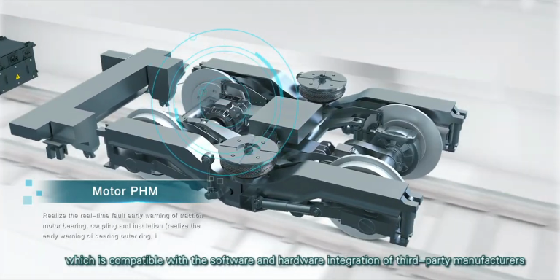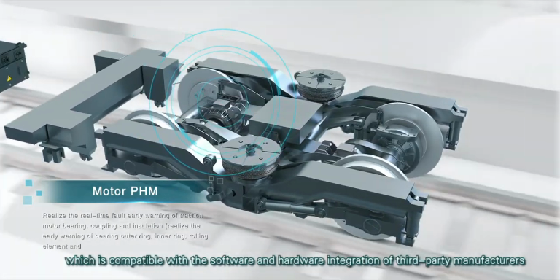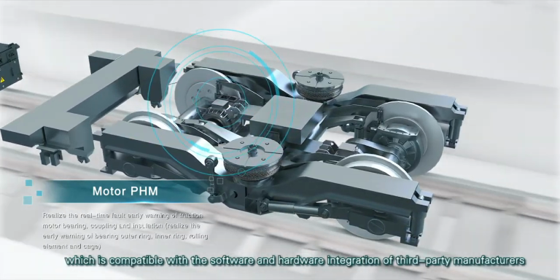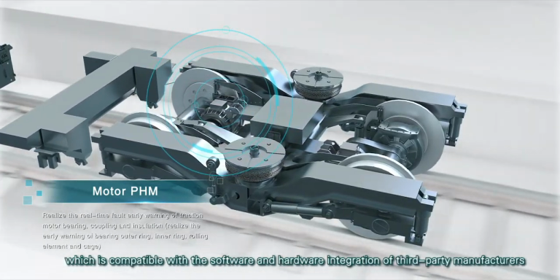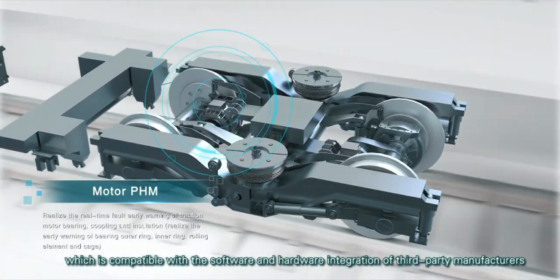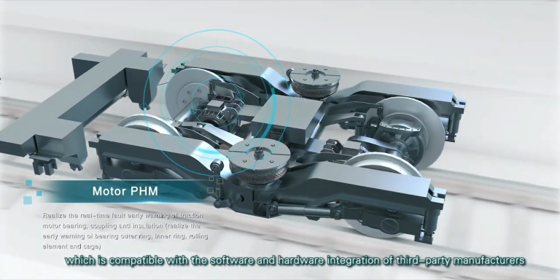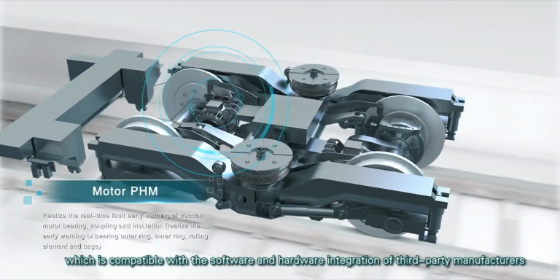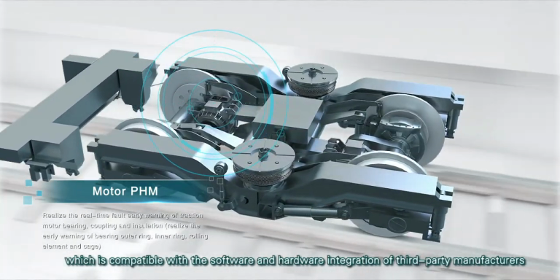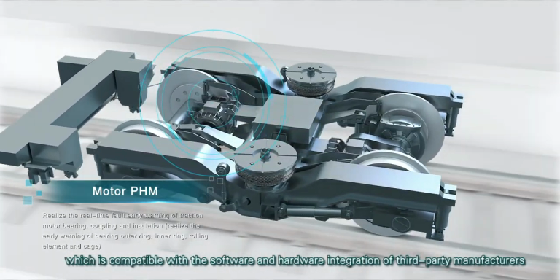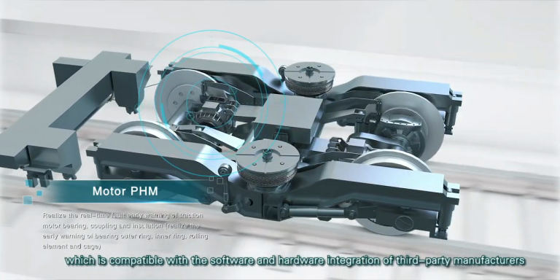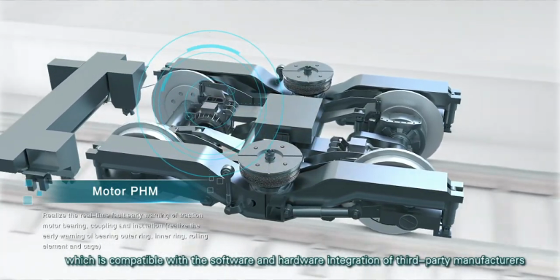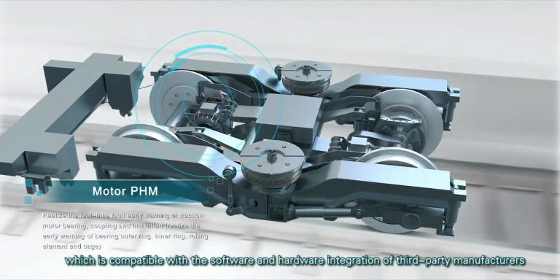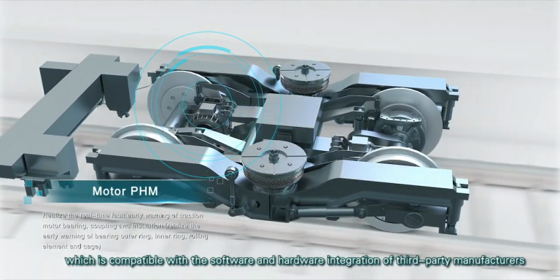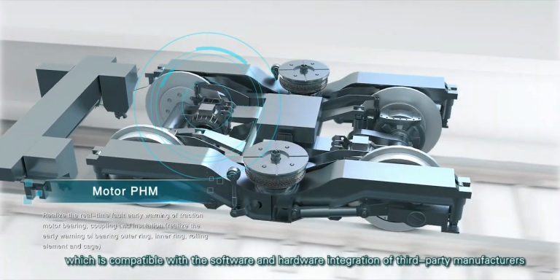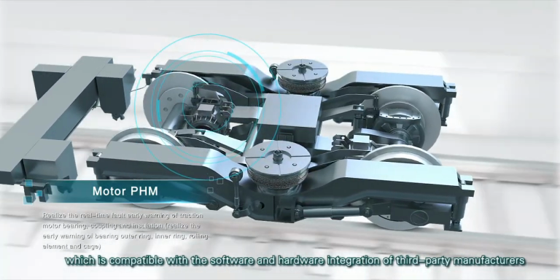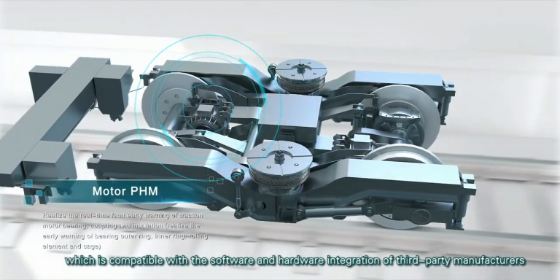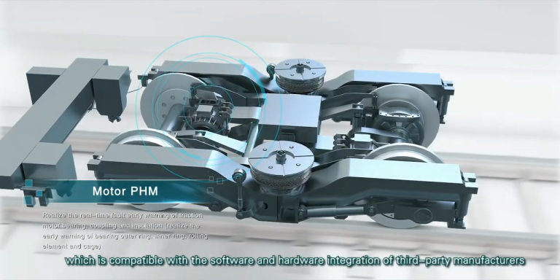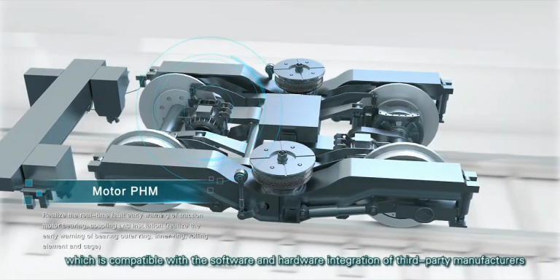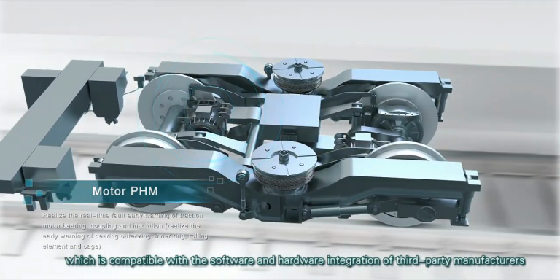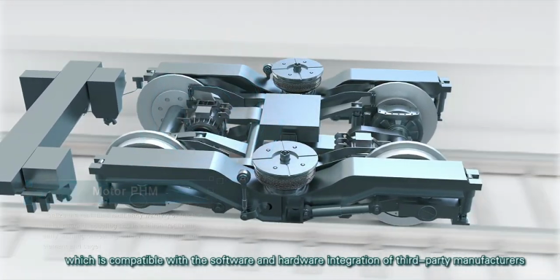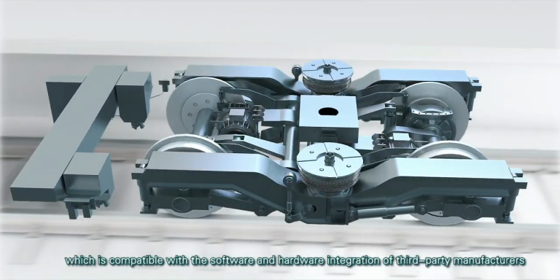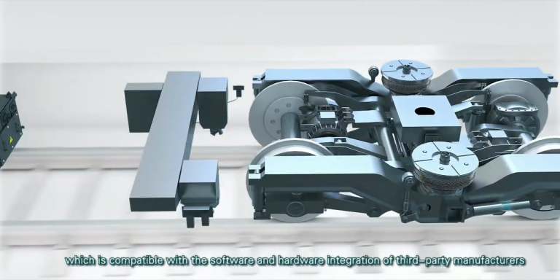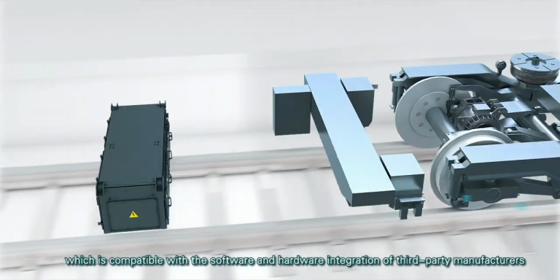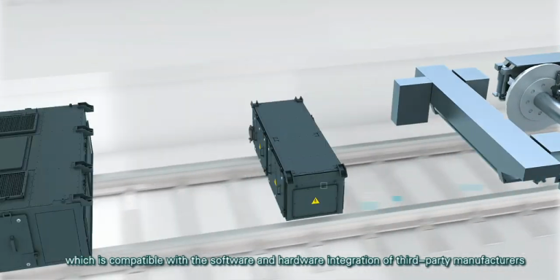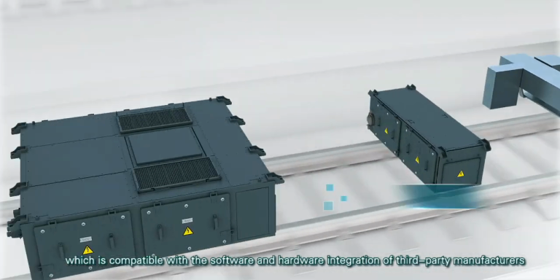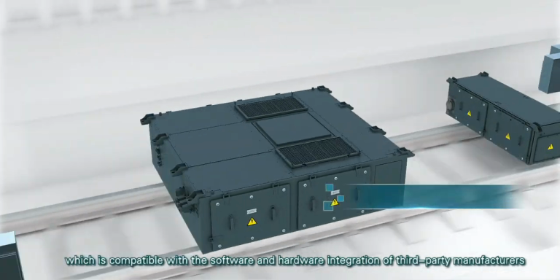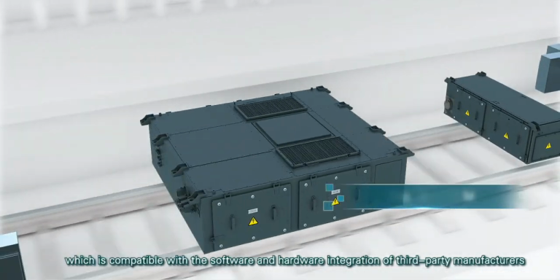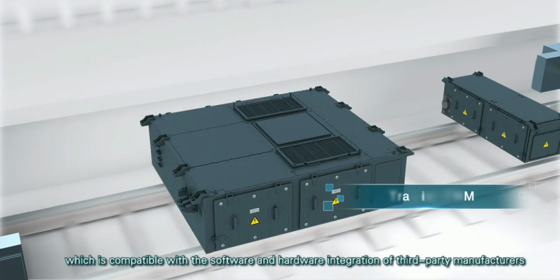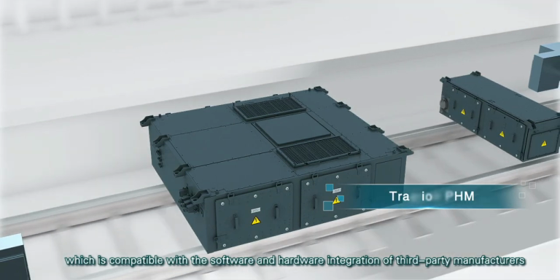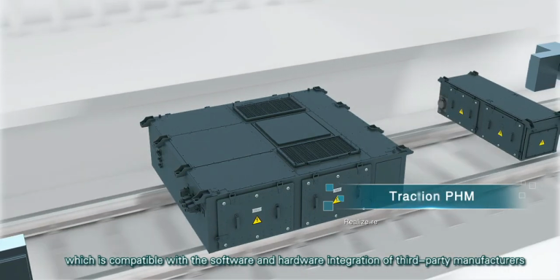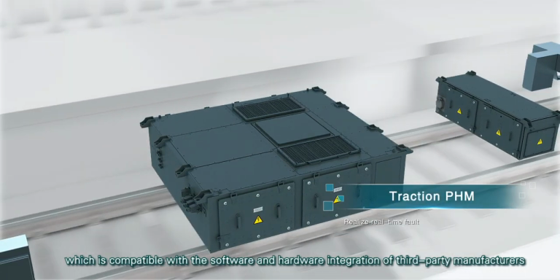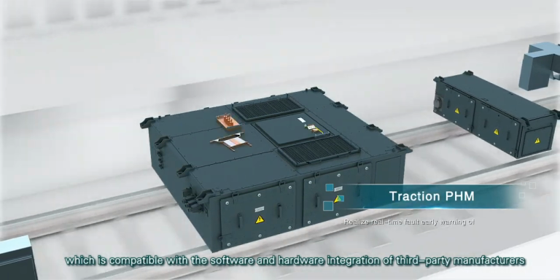The system is compatible with the software and hardware integration of third-party manufacturers.